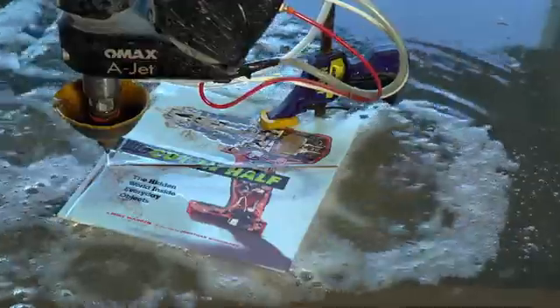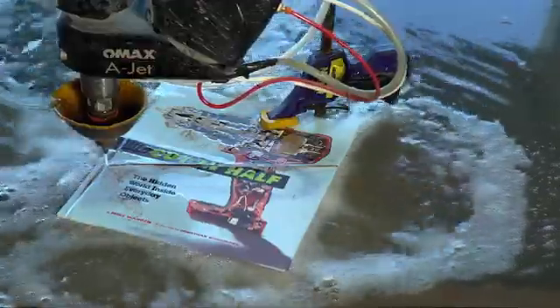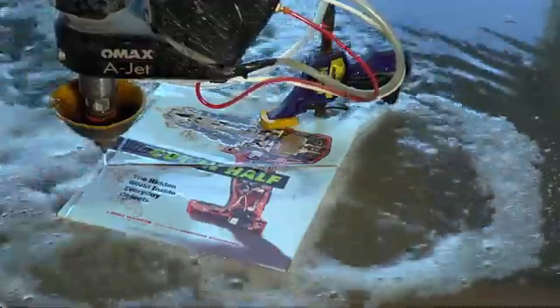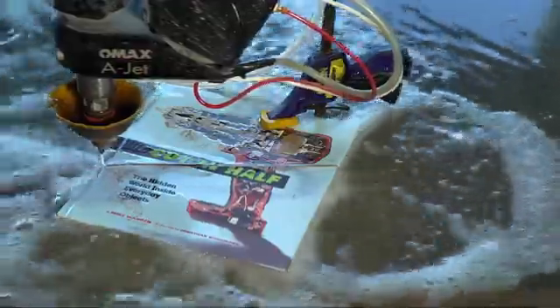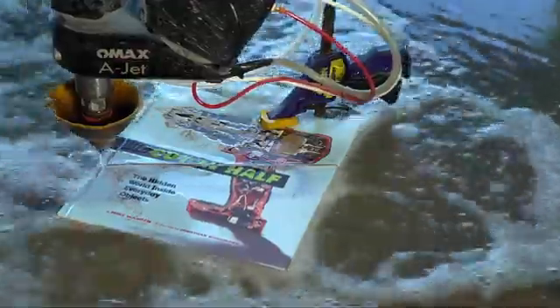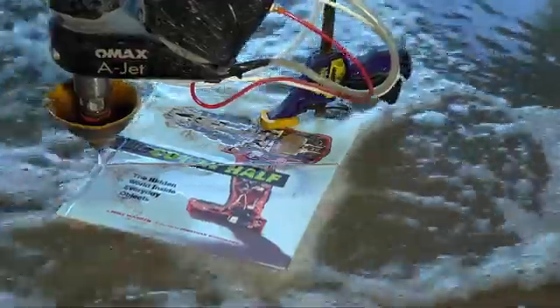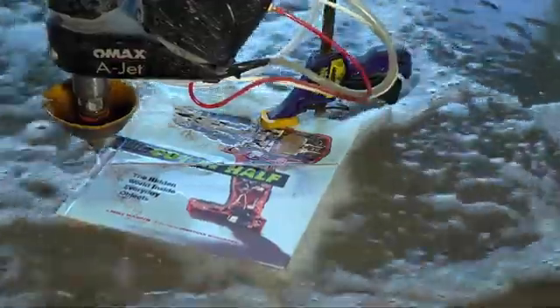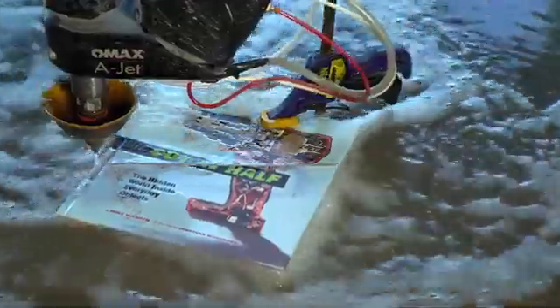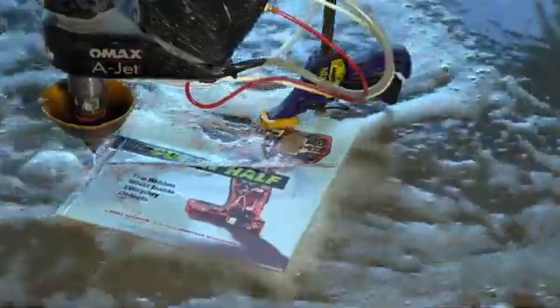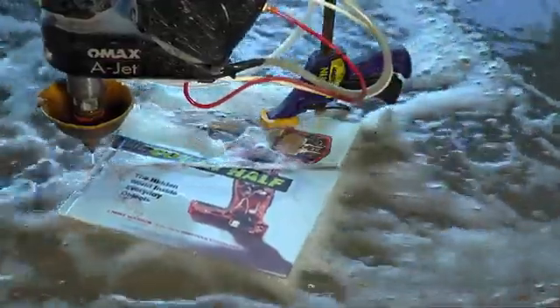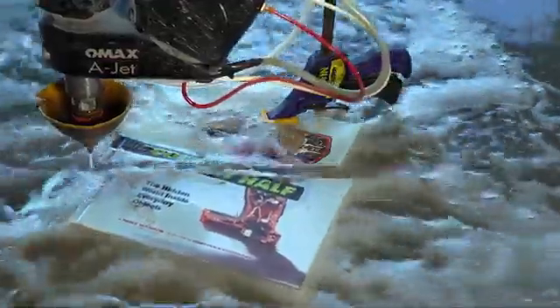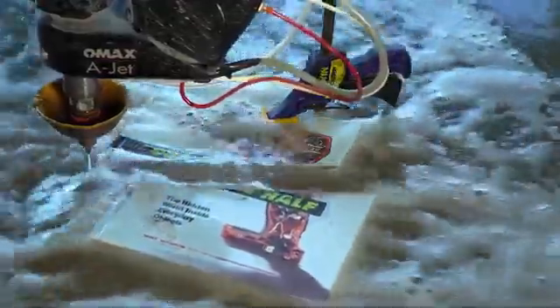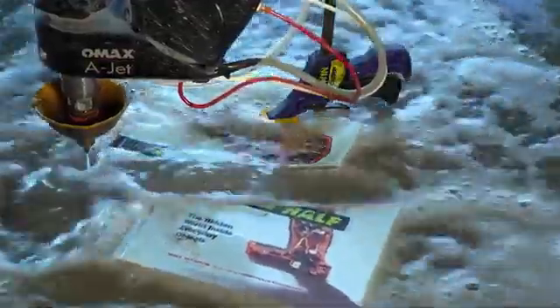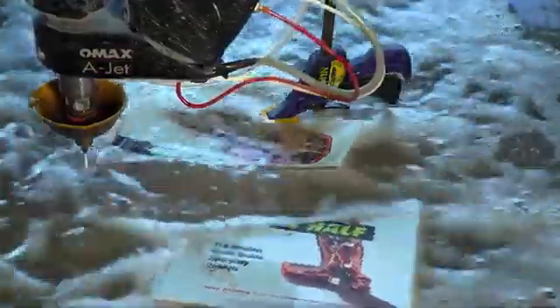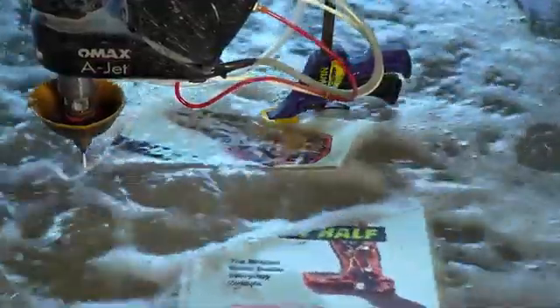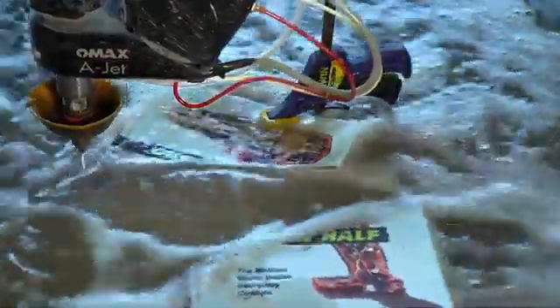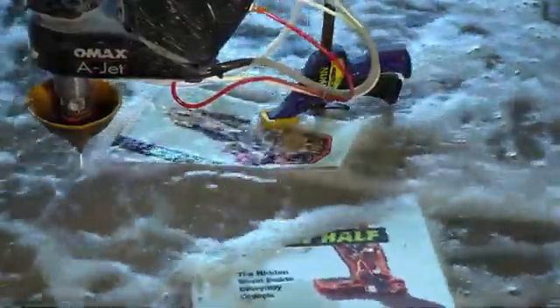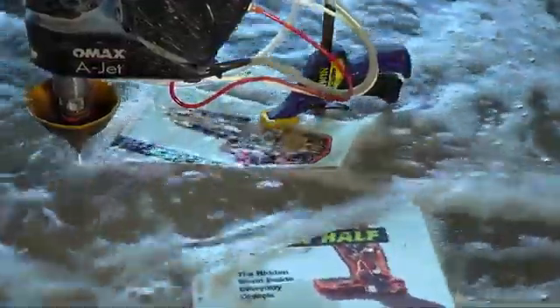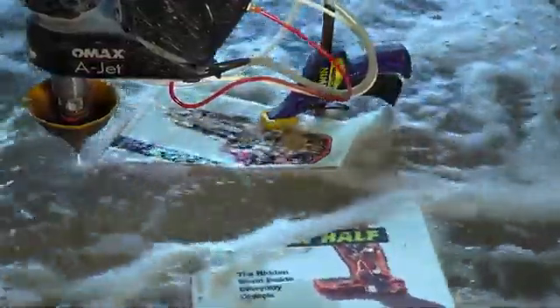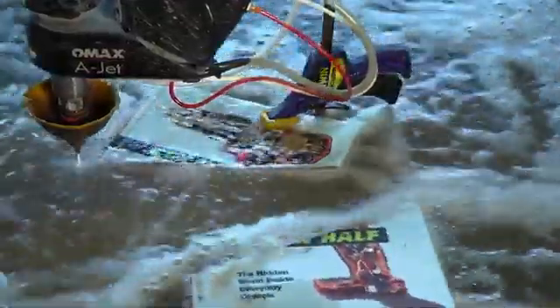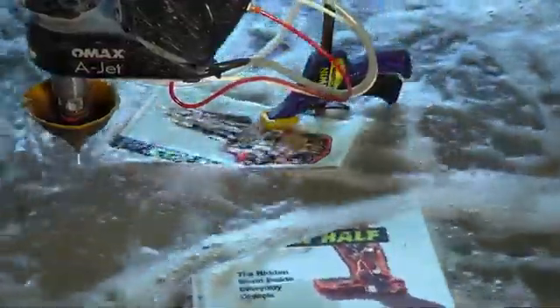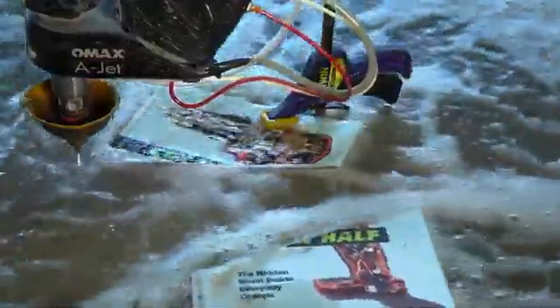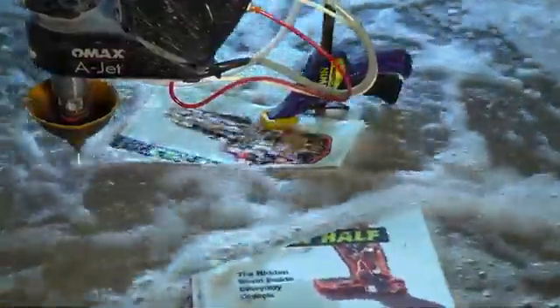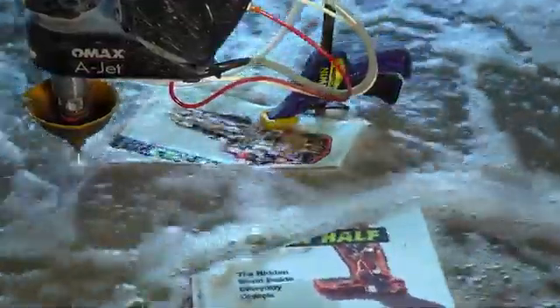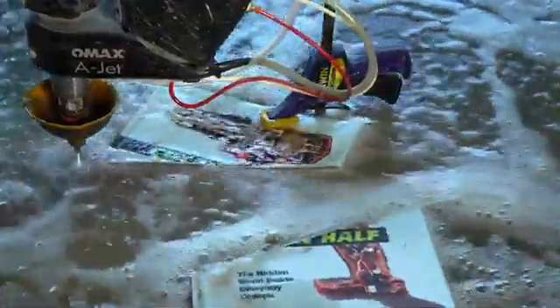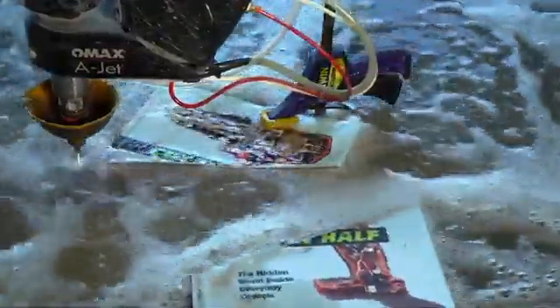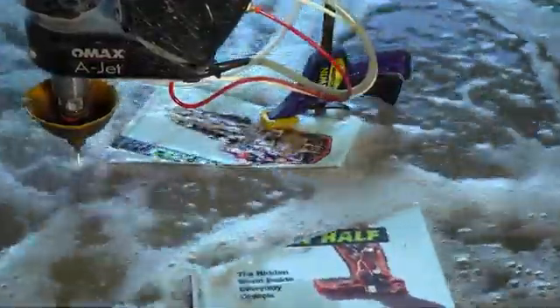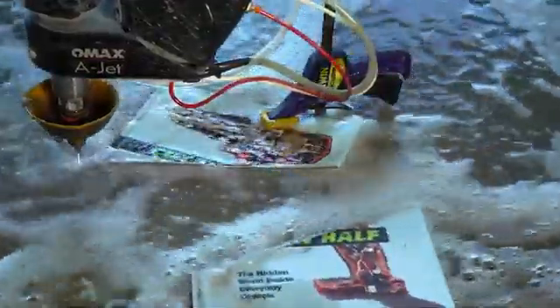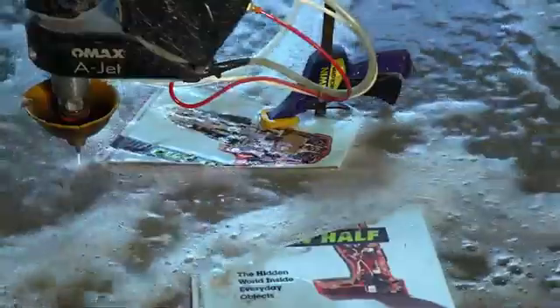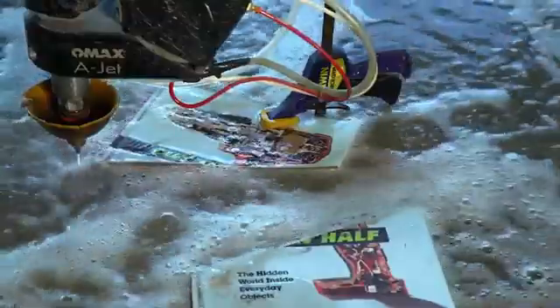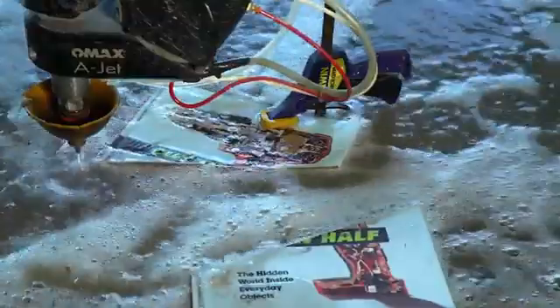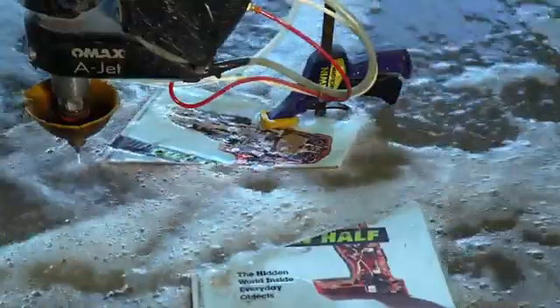I guarantee you'll learn something new from this book. This book is for anybody who's curious about how things work, or if you're not brave enough to slice open your own toaster.